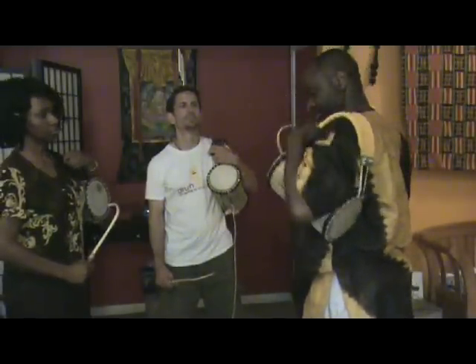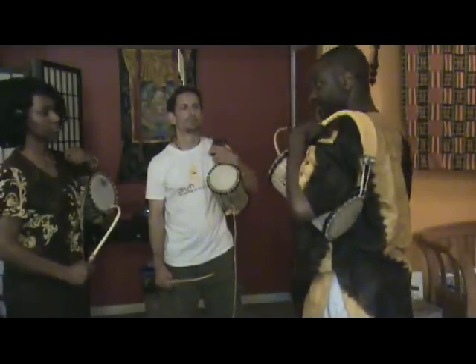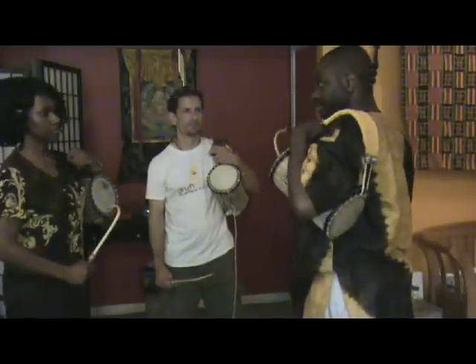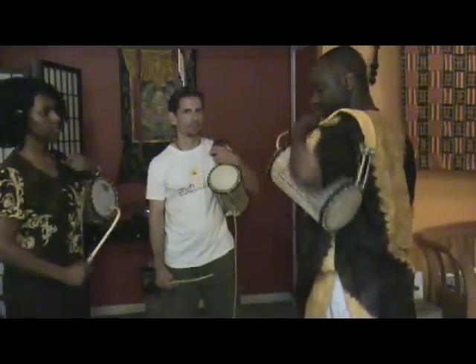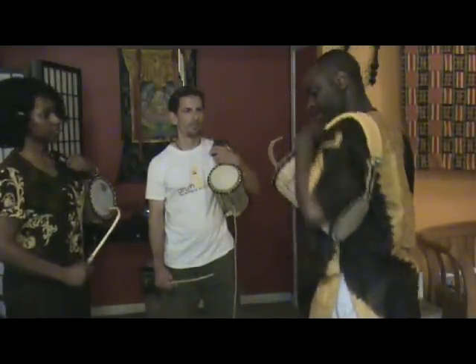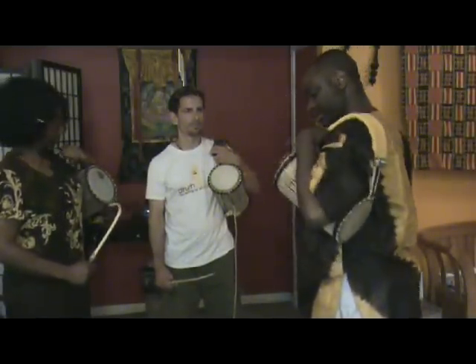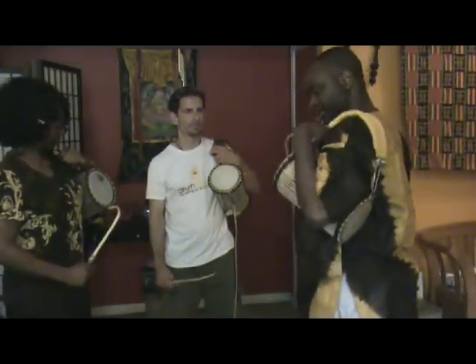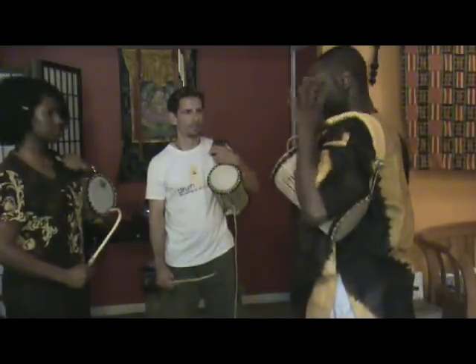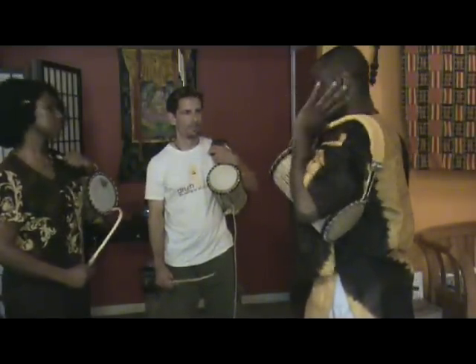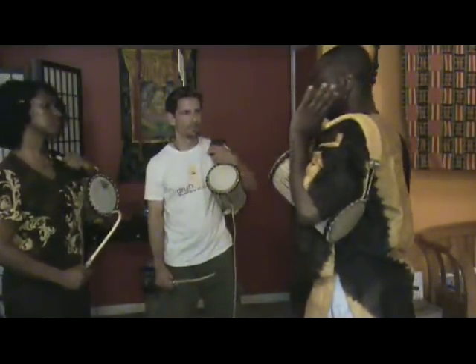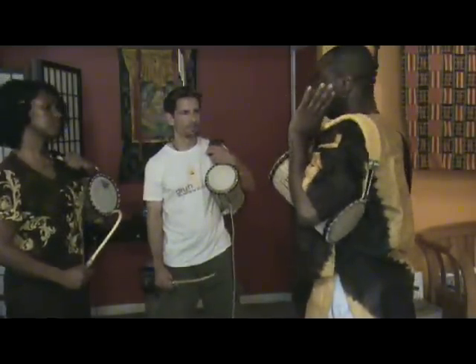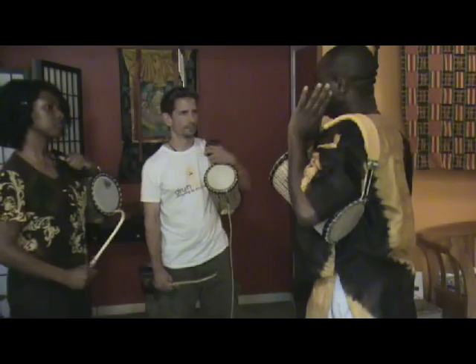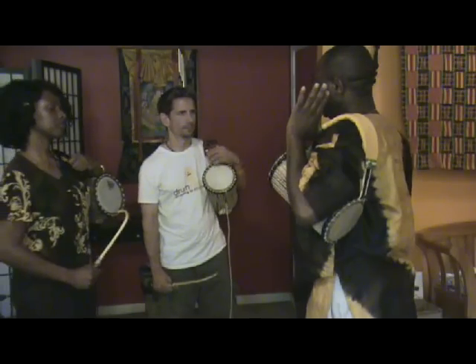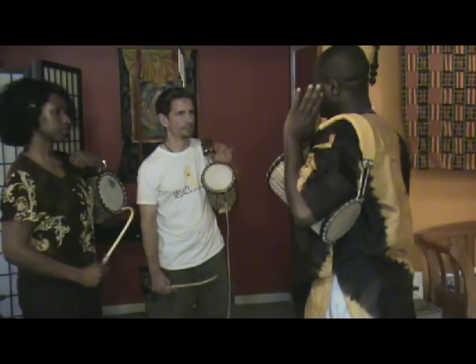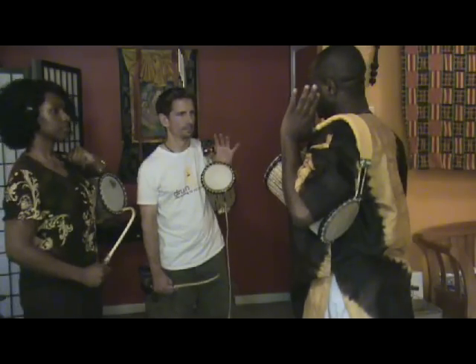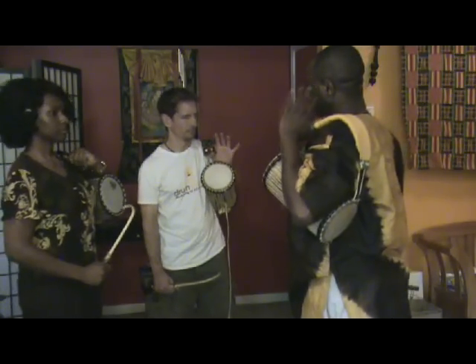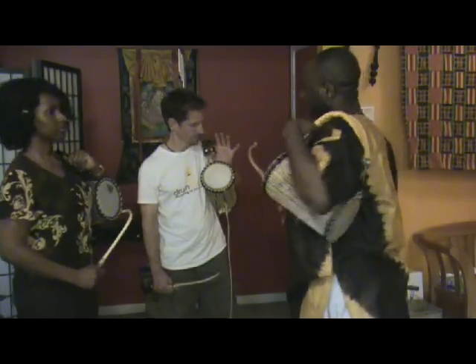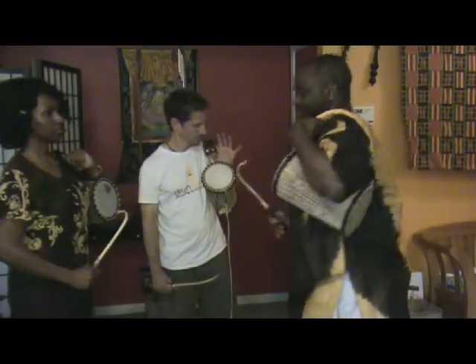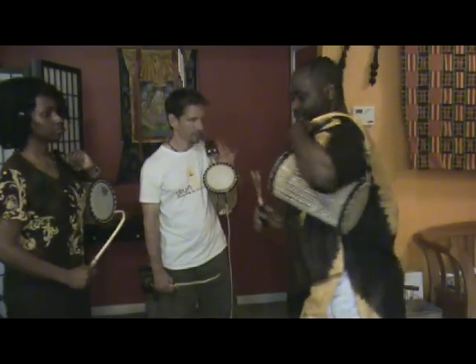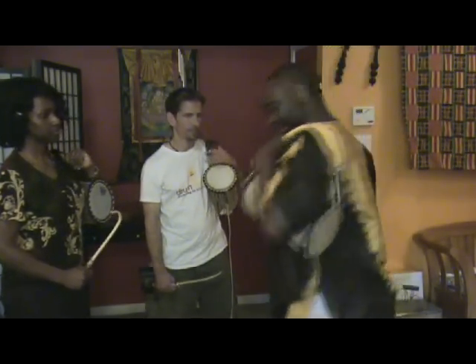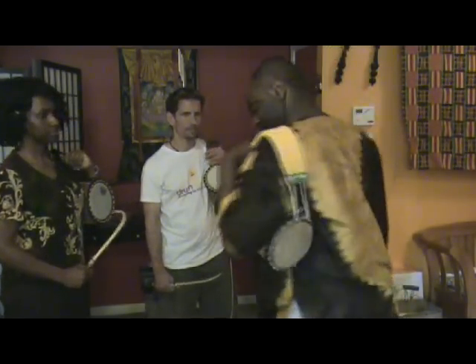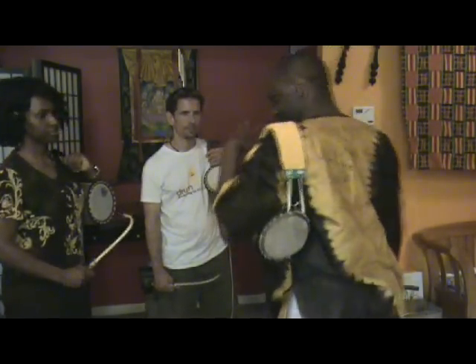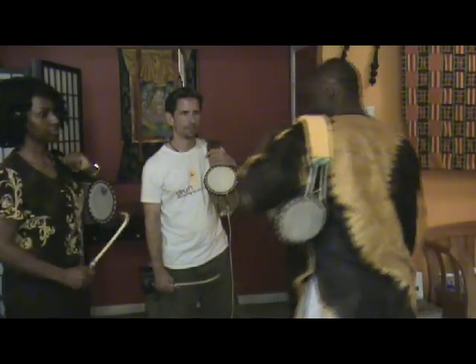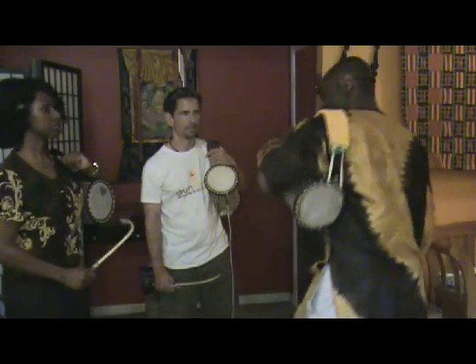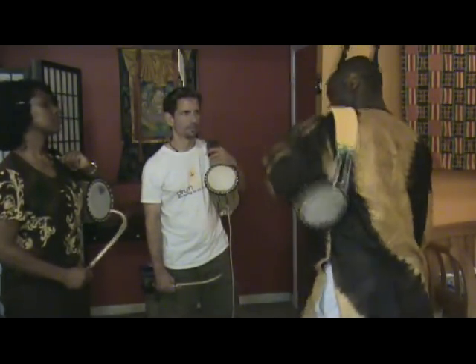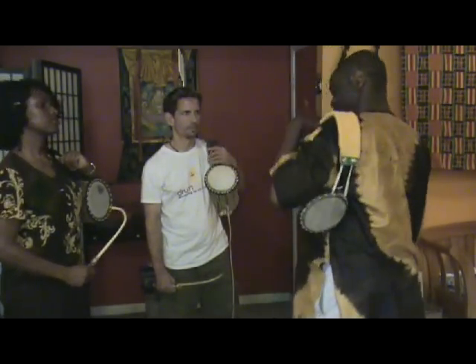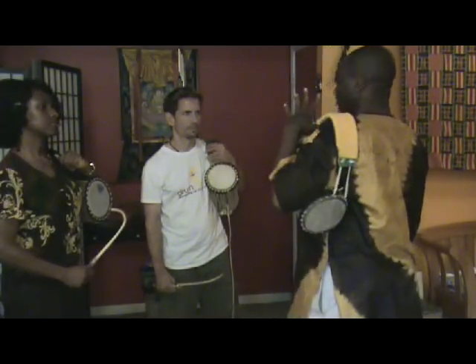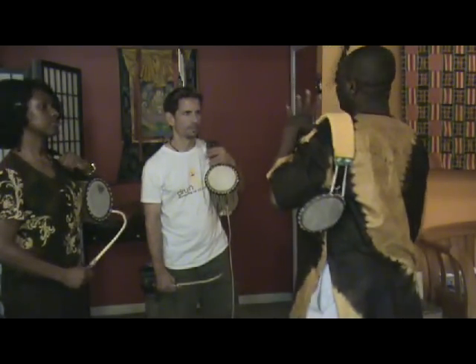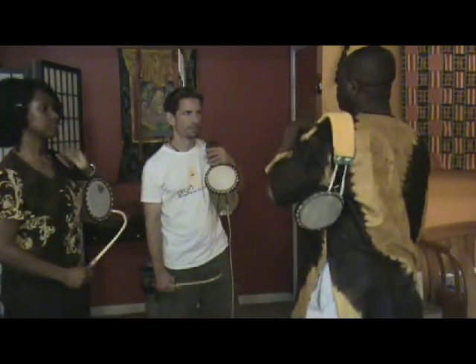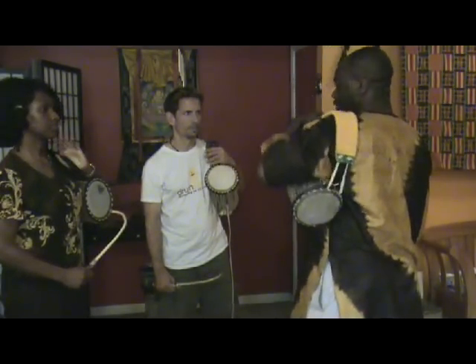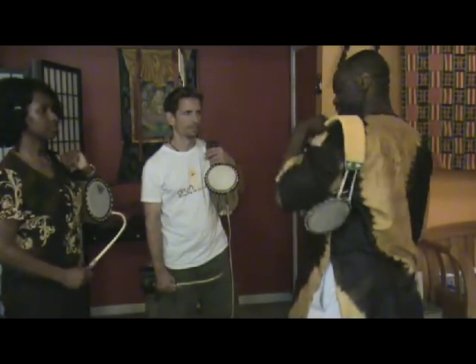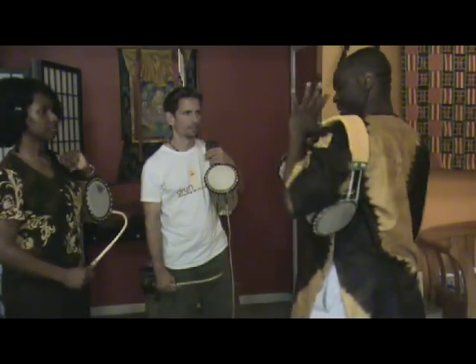Hold it this way, or you can hold it this way. Yes, but it will be better for you — for a good grip, you can hold it like this.